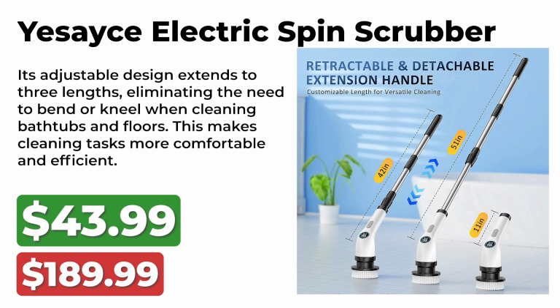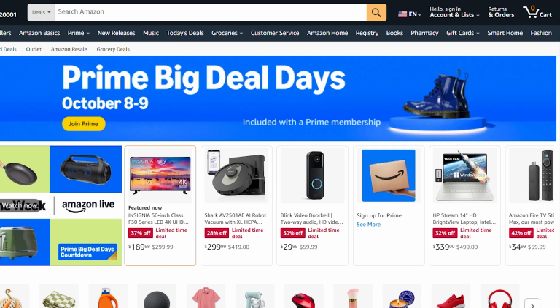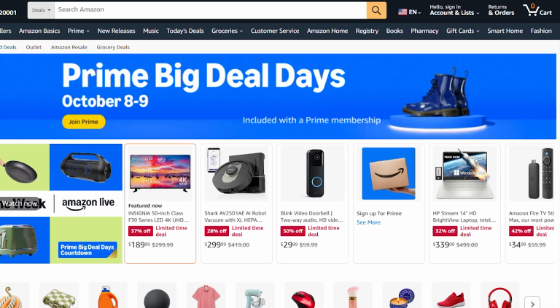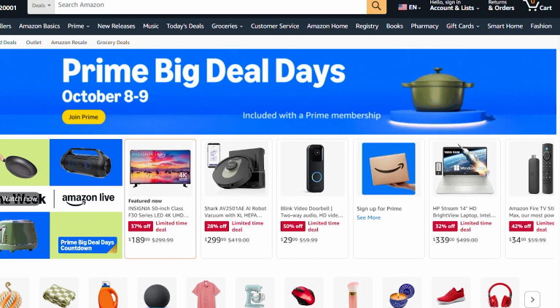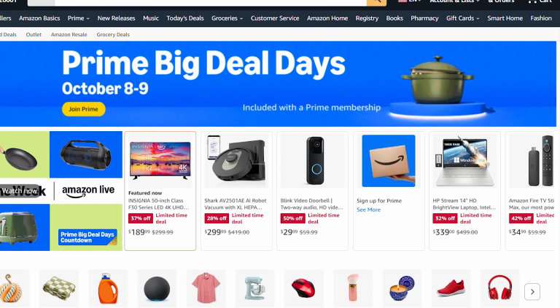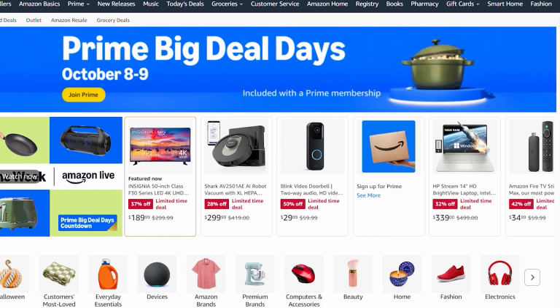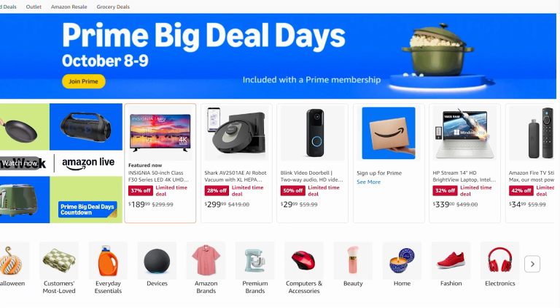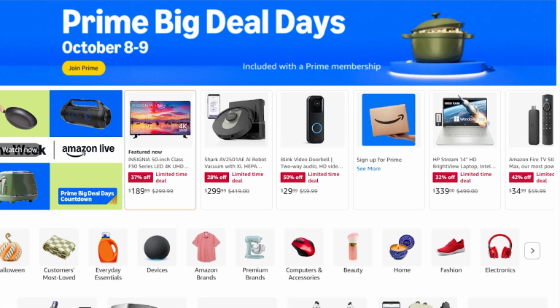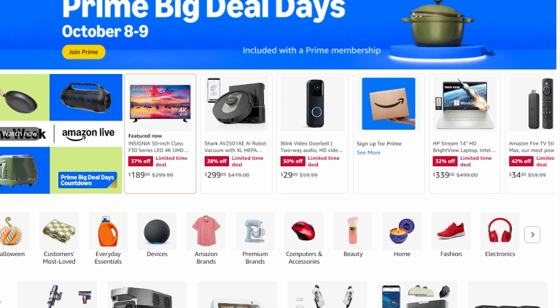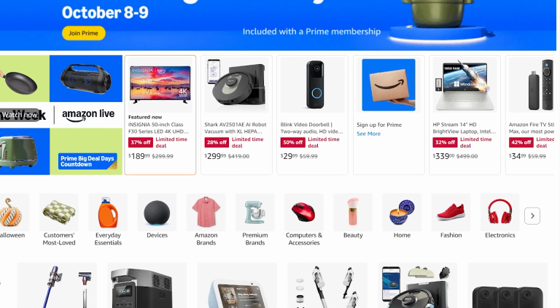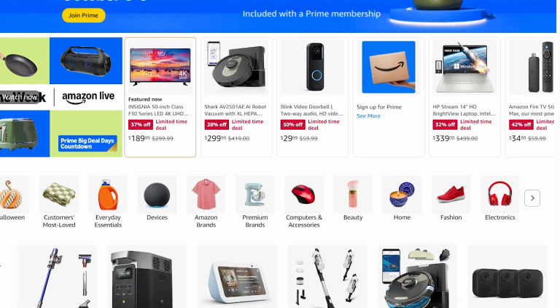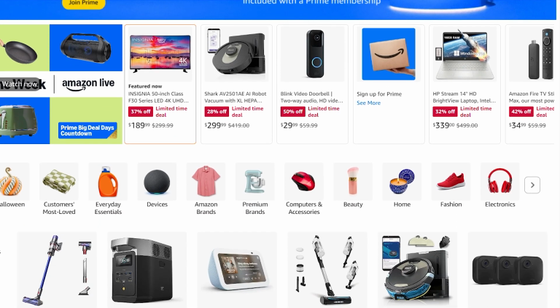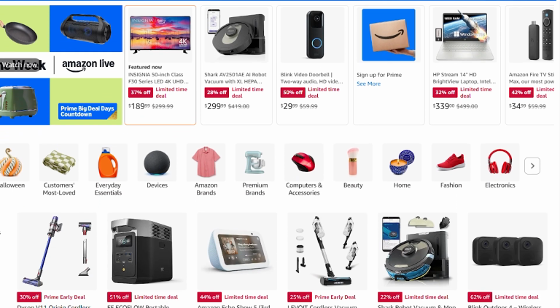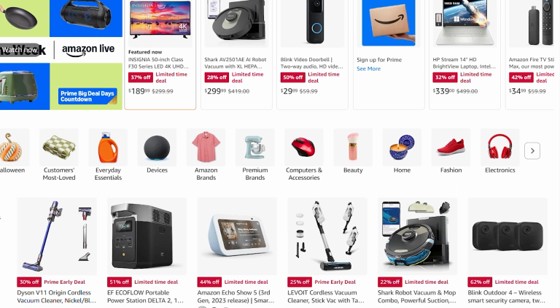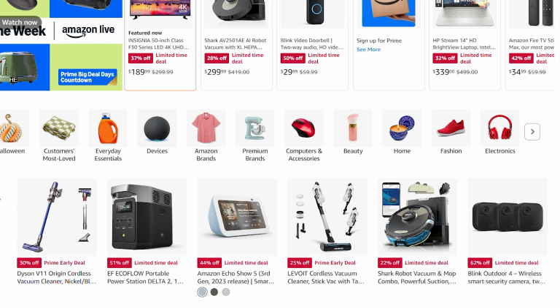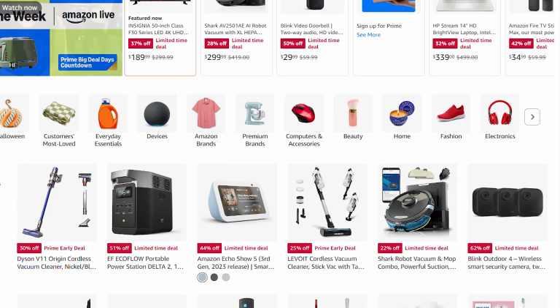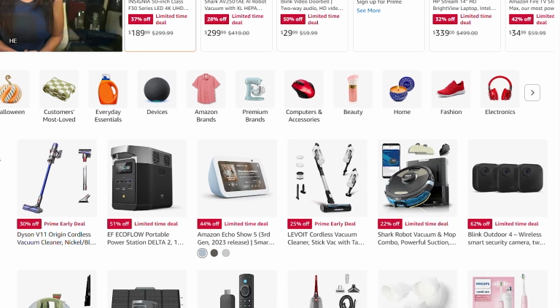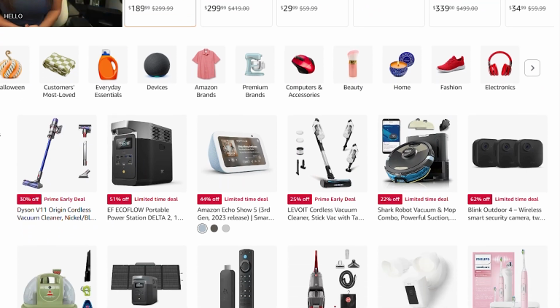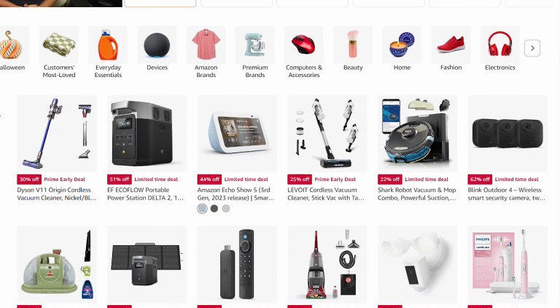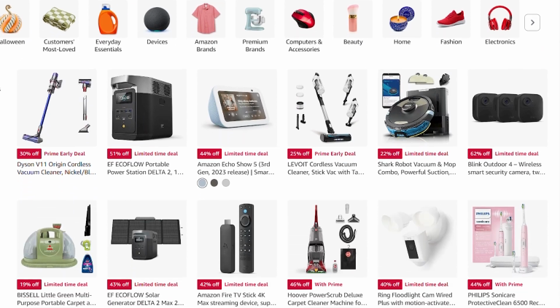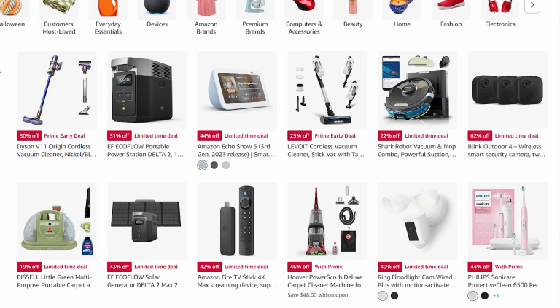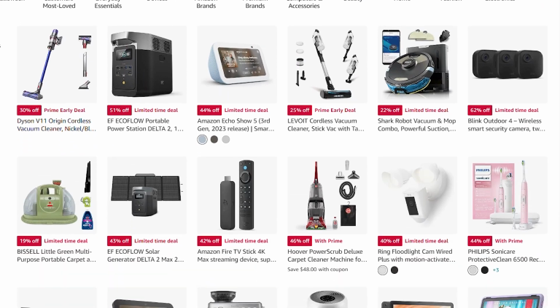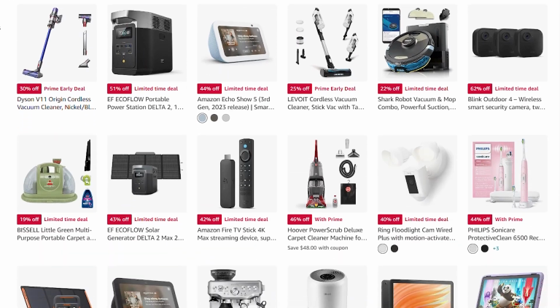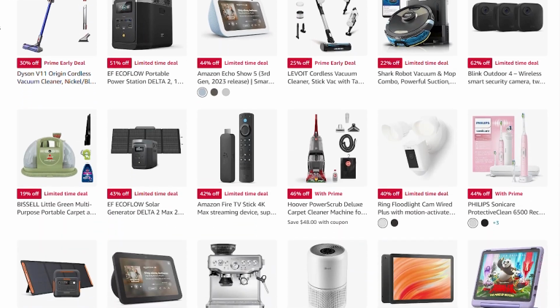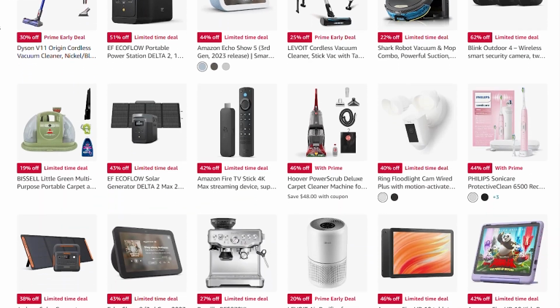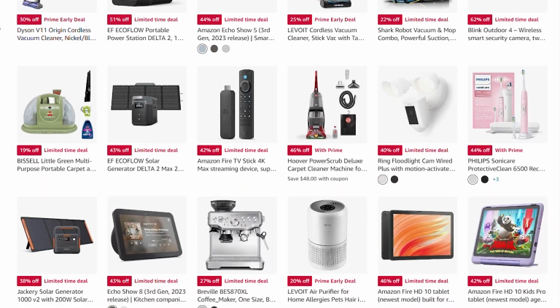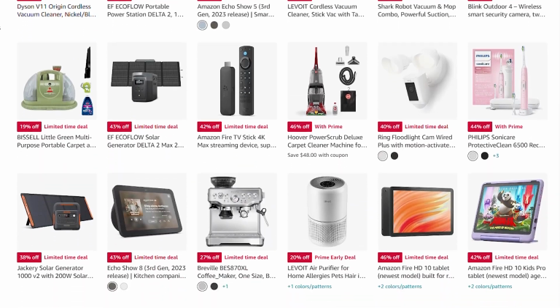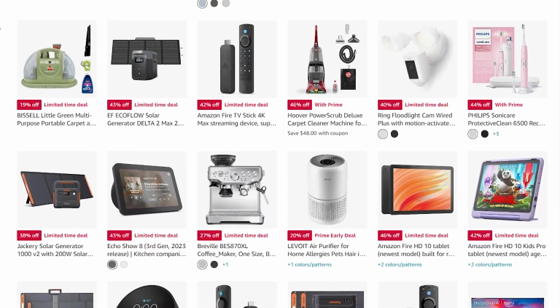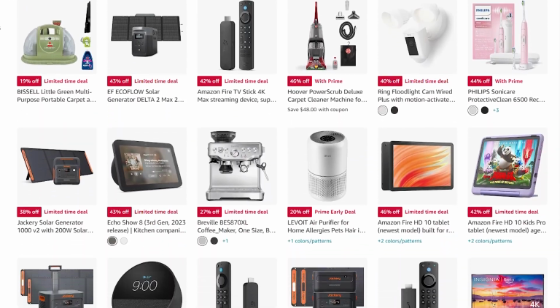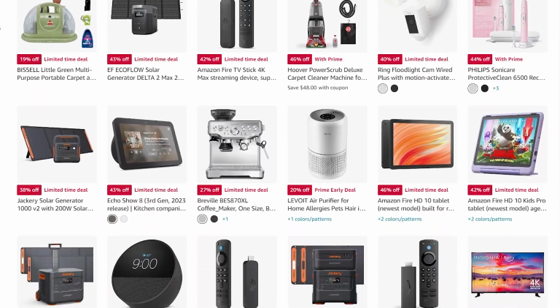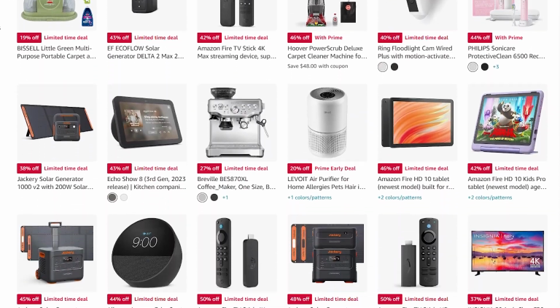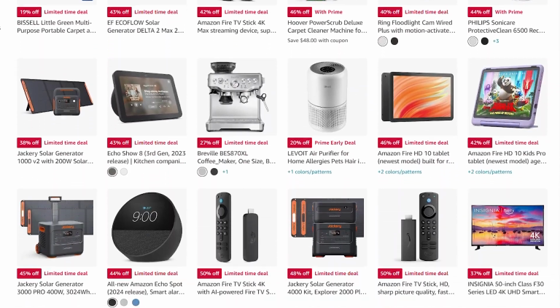Each of the 10 deals featured in this video is unmissable, and links to all the deals are in the description below.